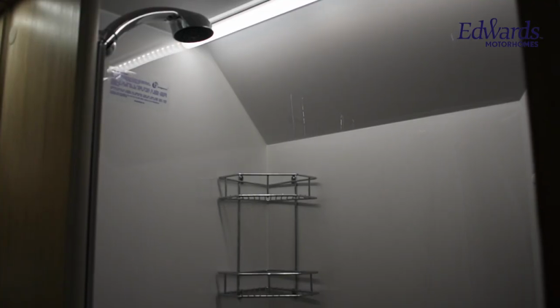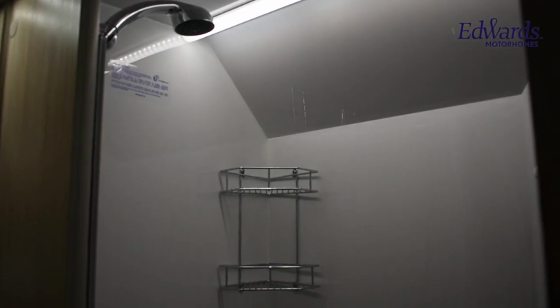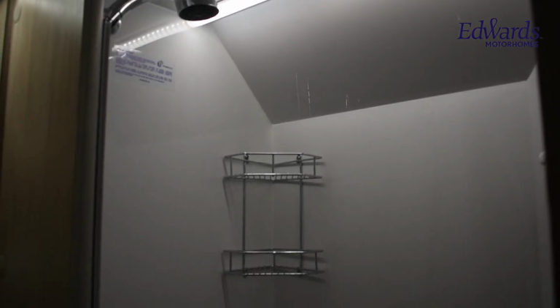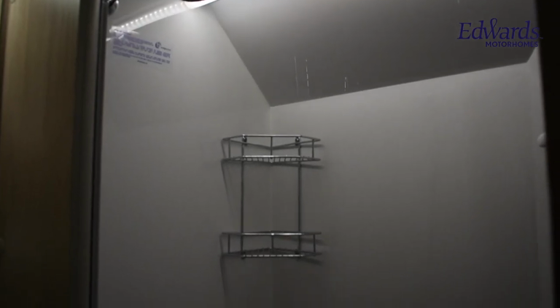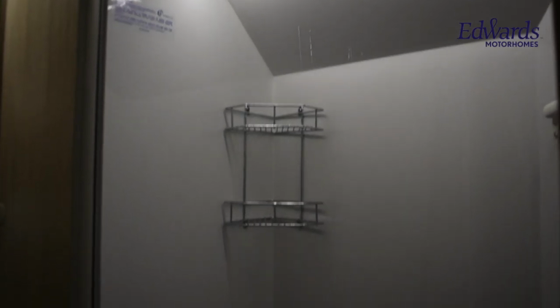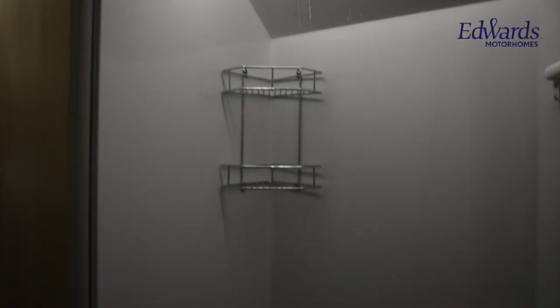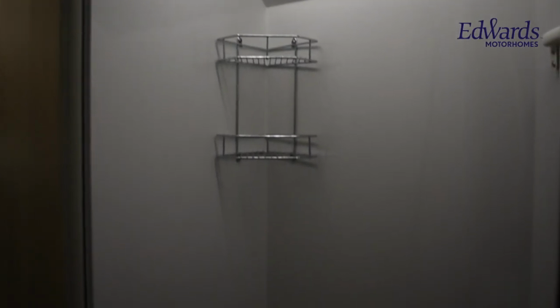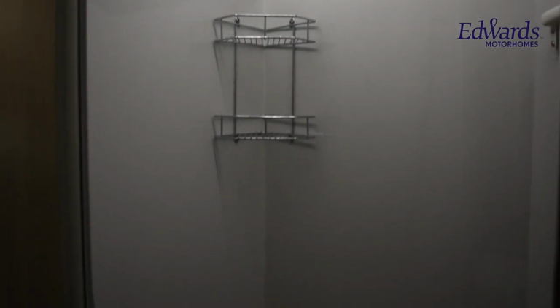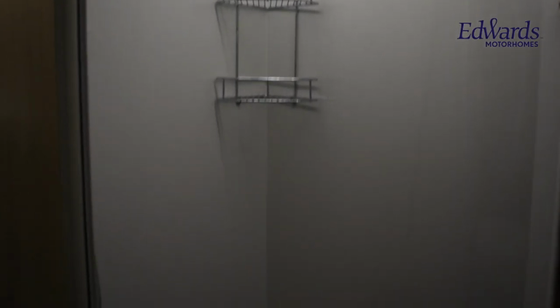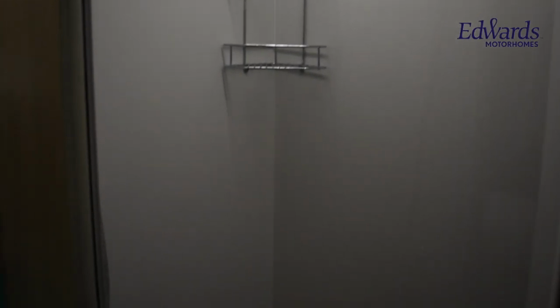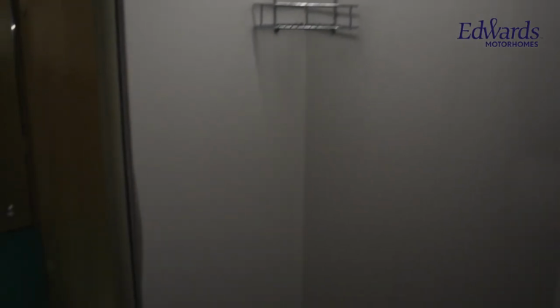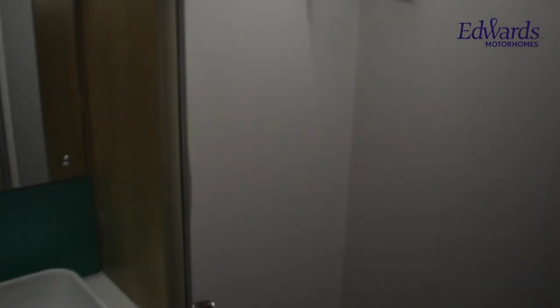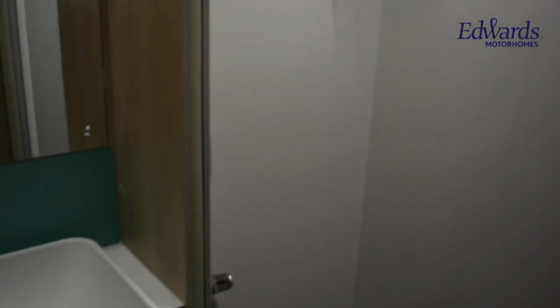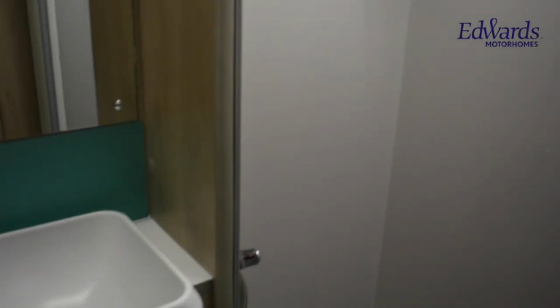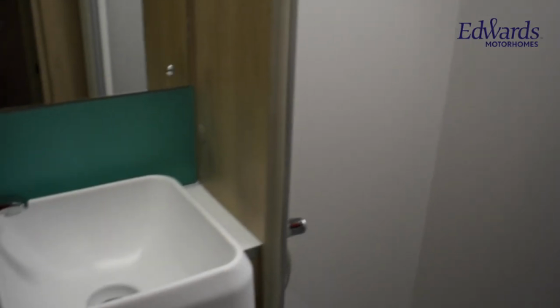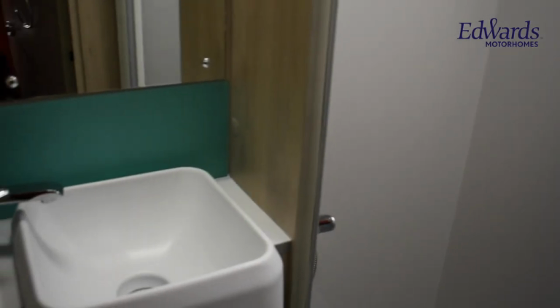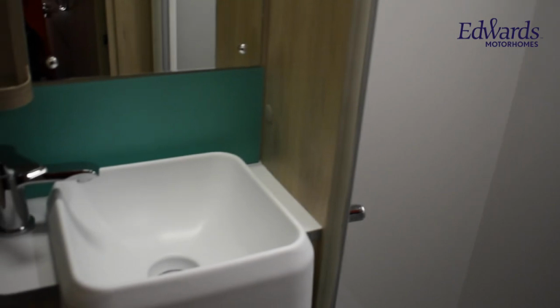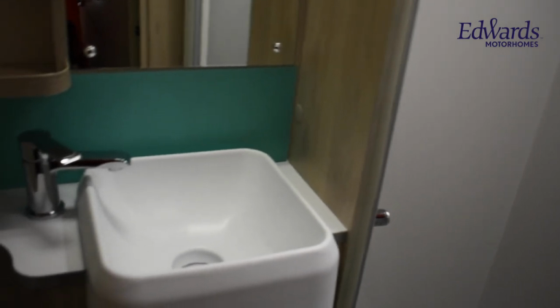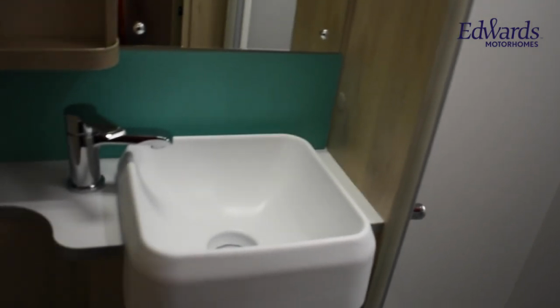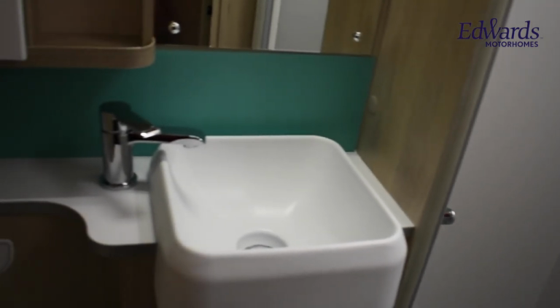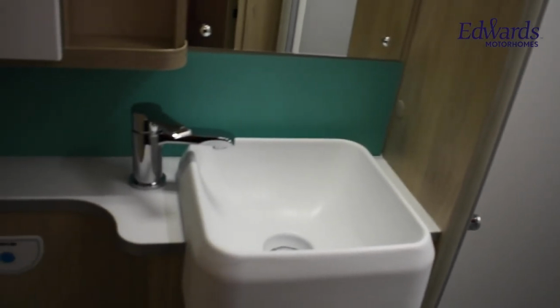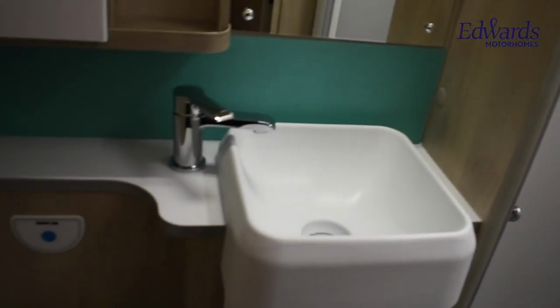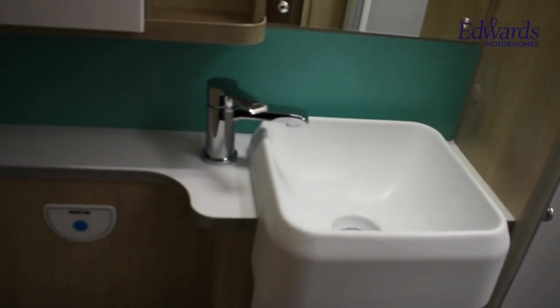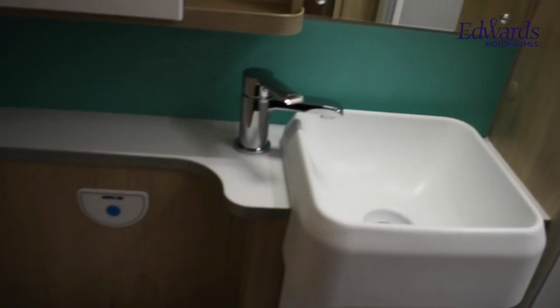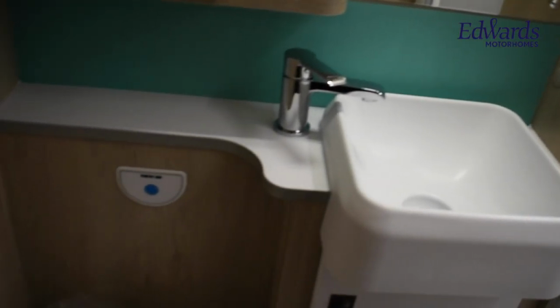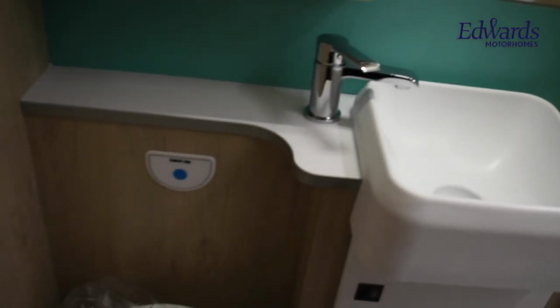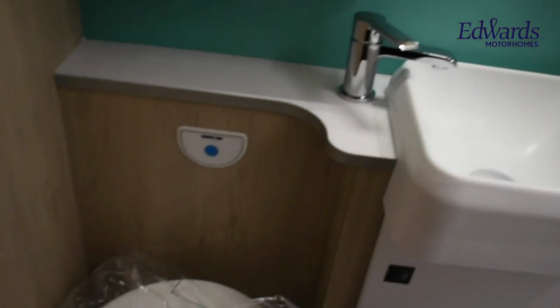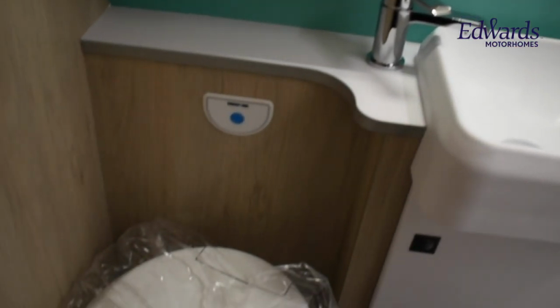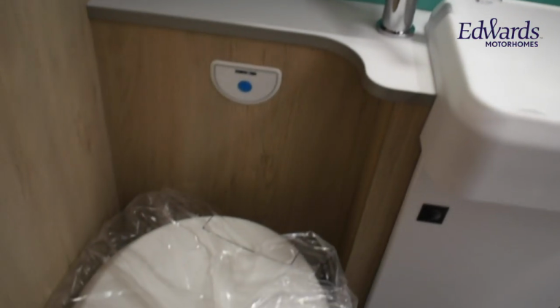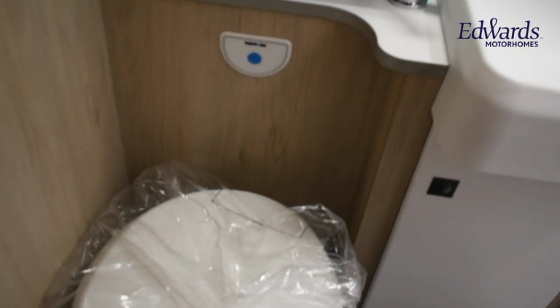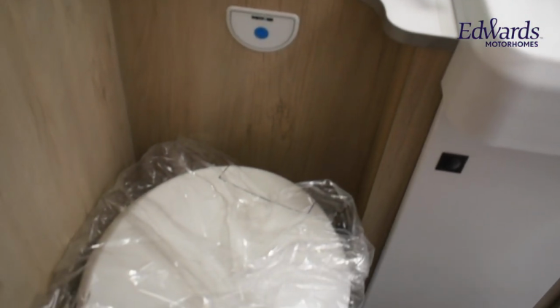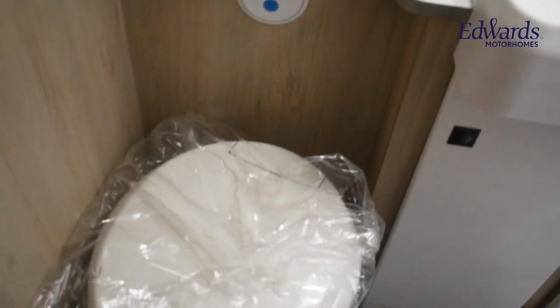In the bathroom, we have a separate shower, storage locker, a wash basin, and cassette toilet.